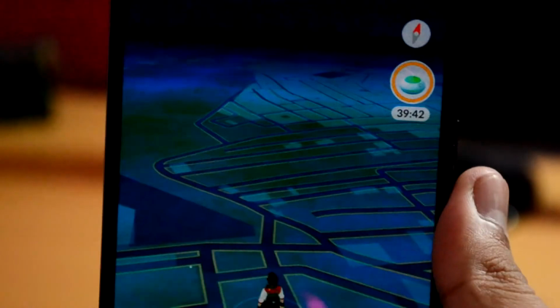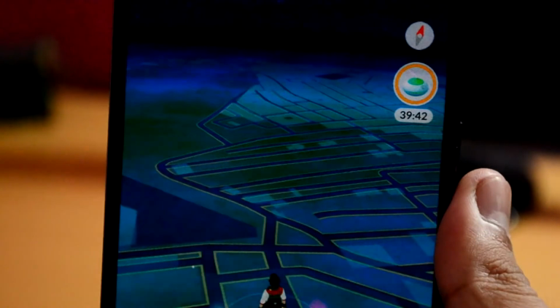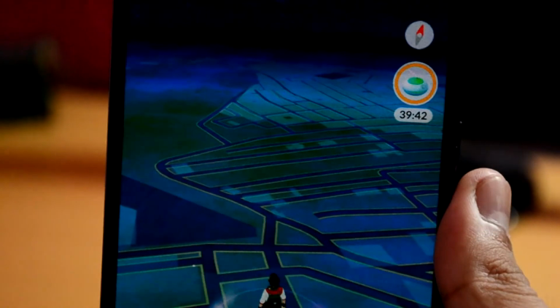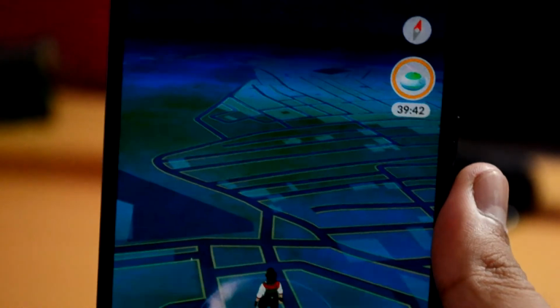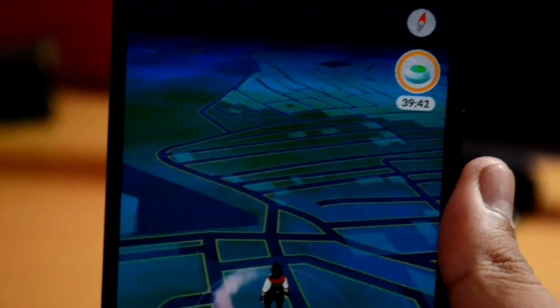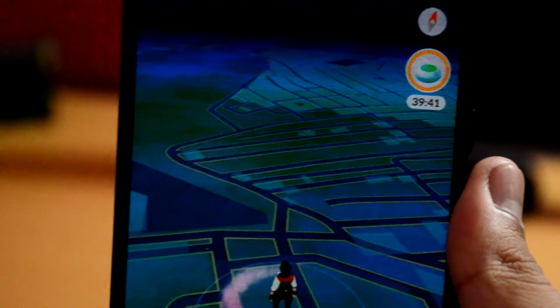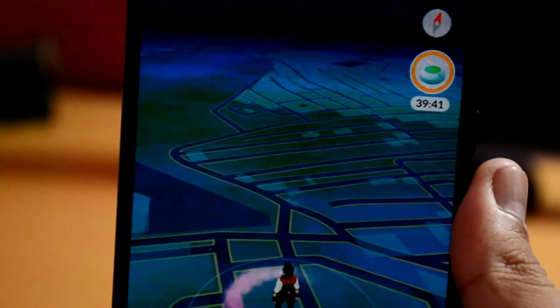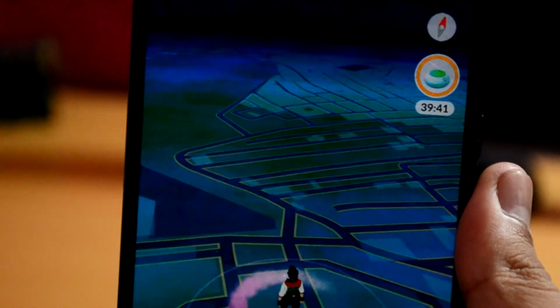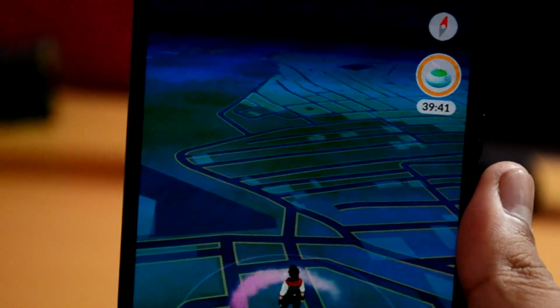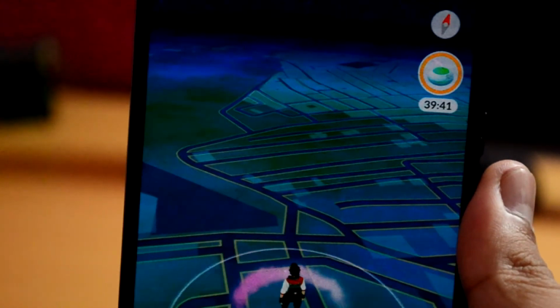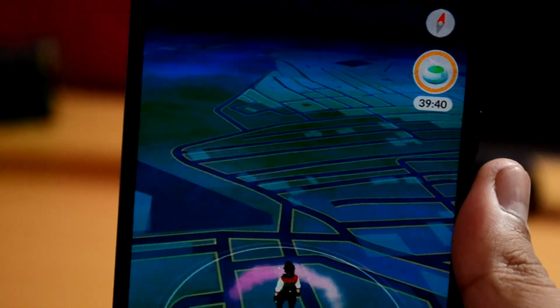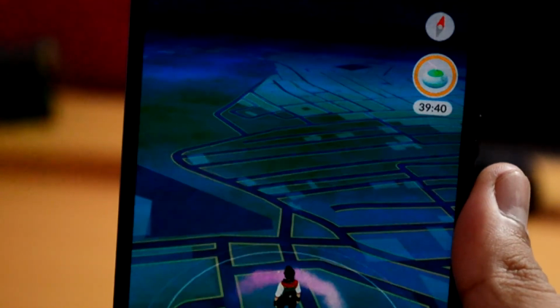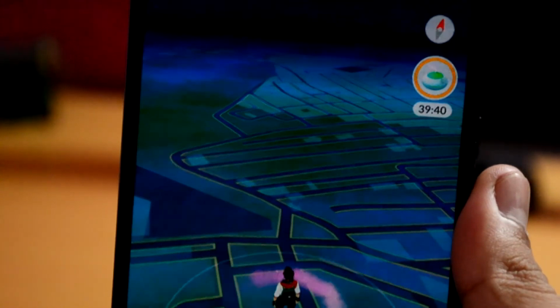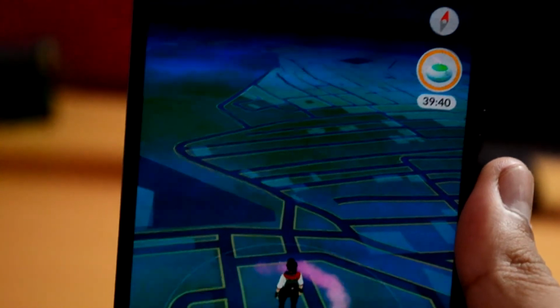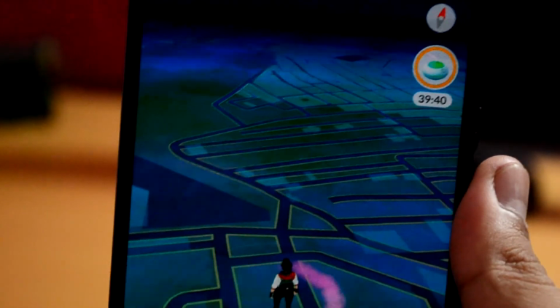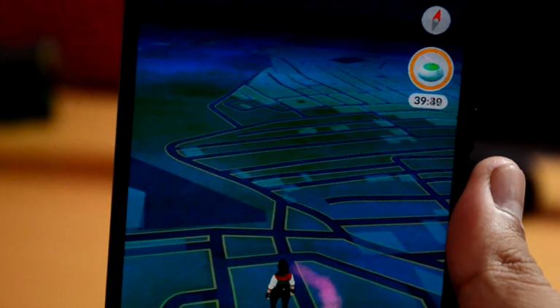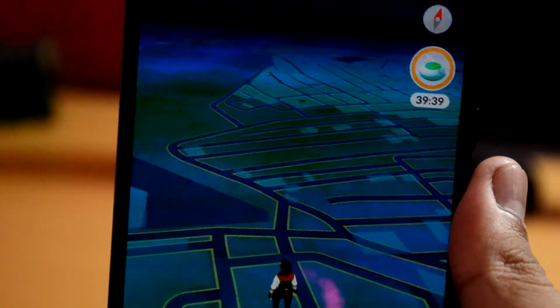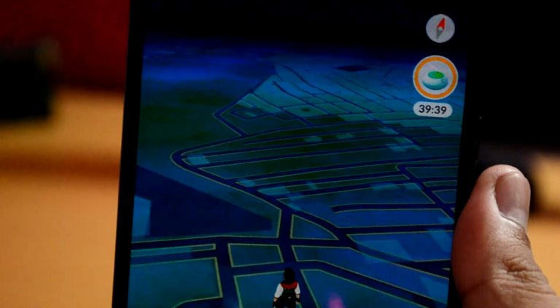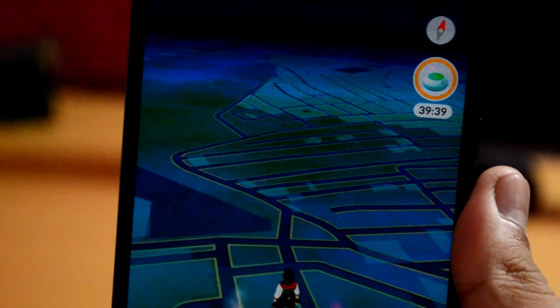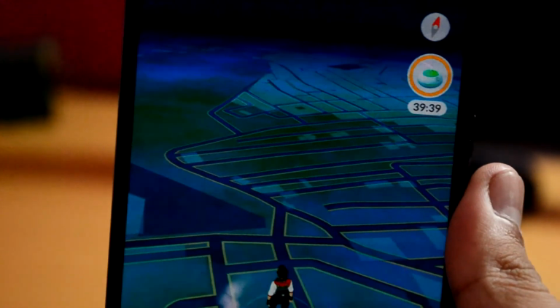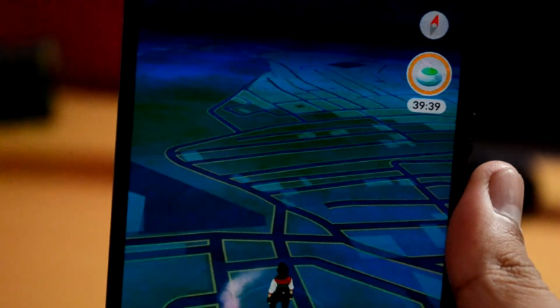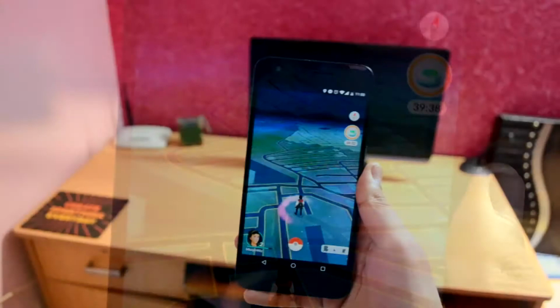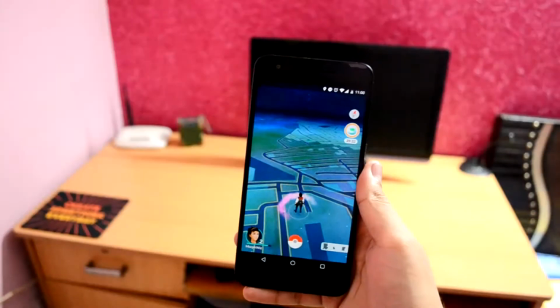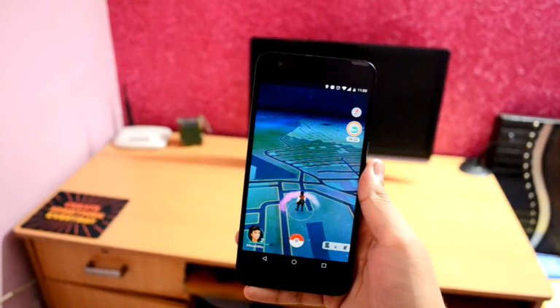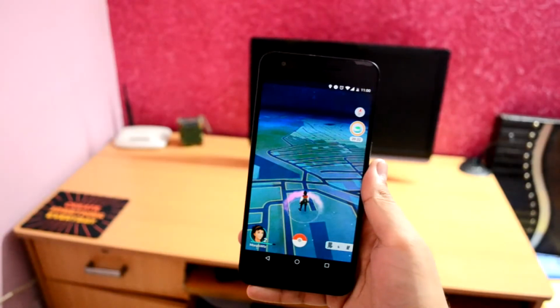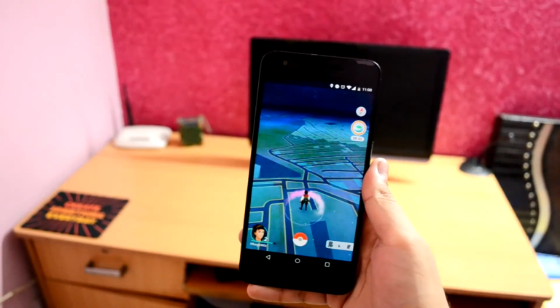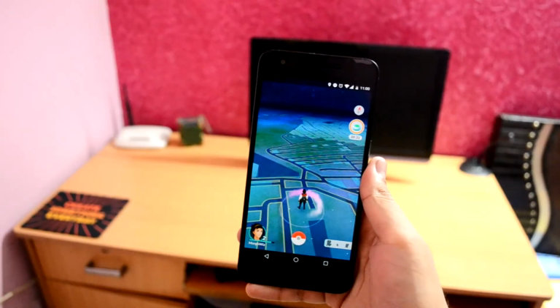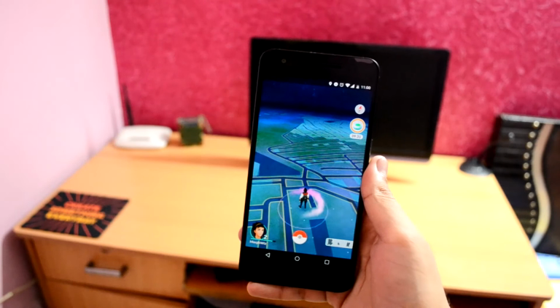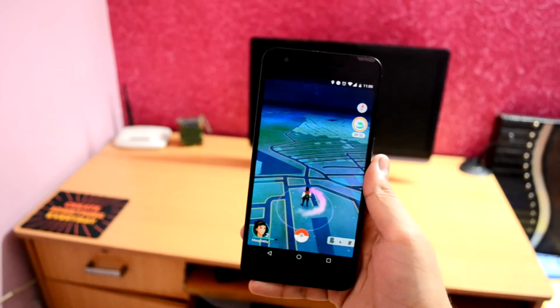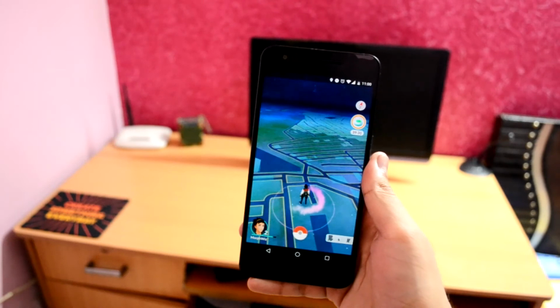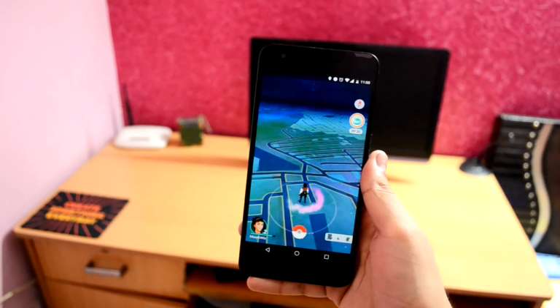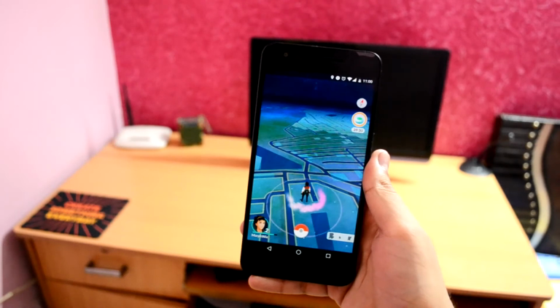Next, close settings and reopen the previously minimized Pokémon GO application. You will notice that the timer has been extended by 10 minutes. Before changing the time I had 30 minutes, and now as you can see I have 40 minutes to use the incense.